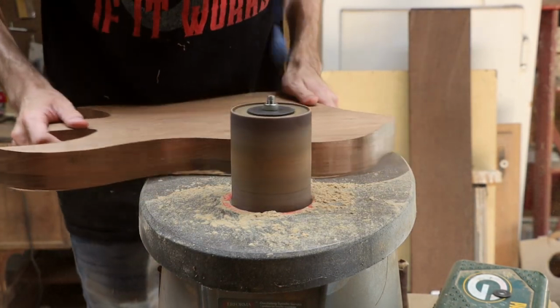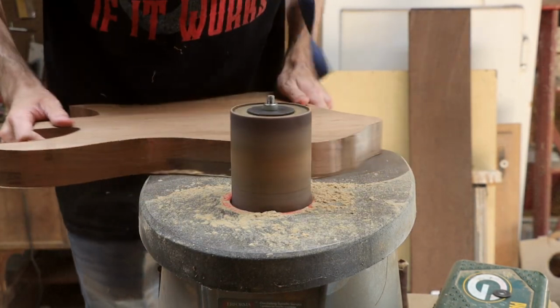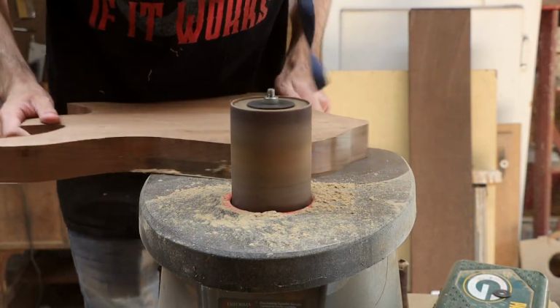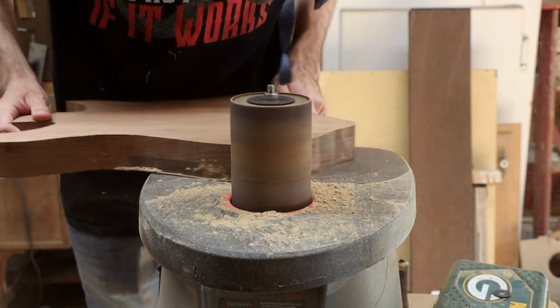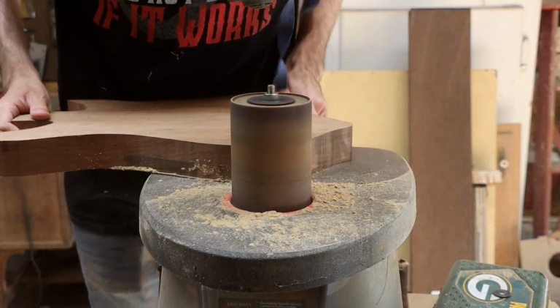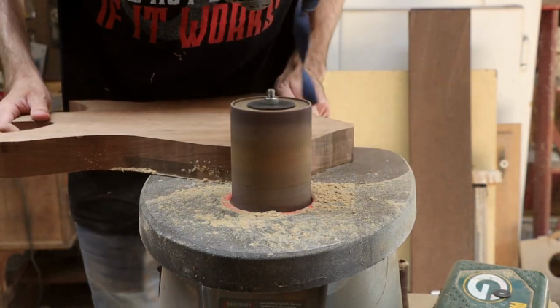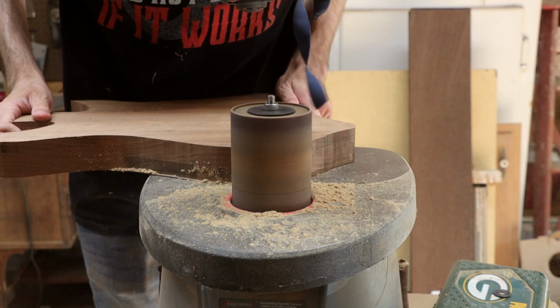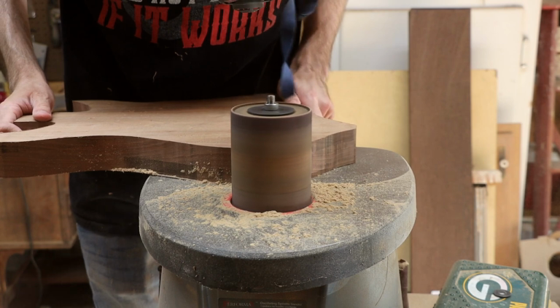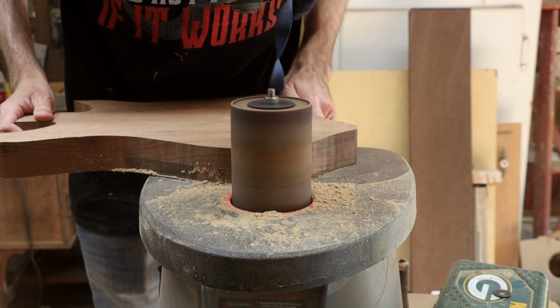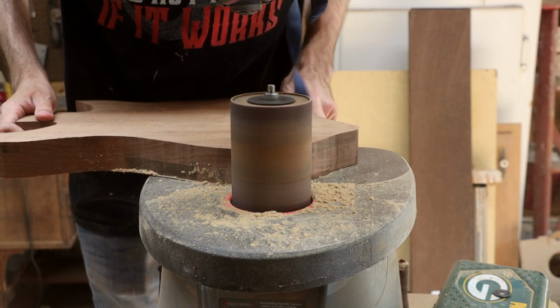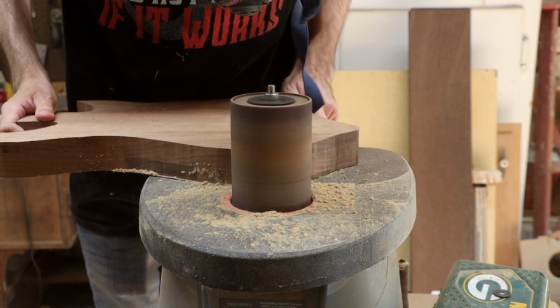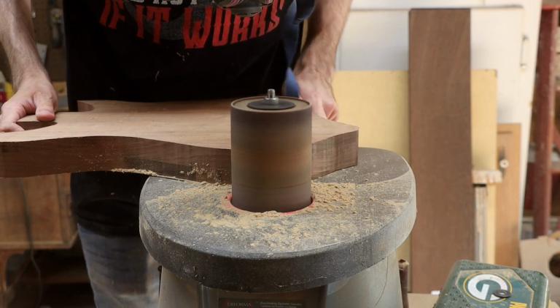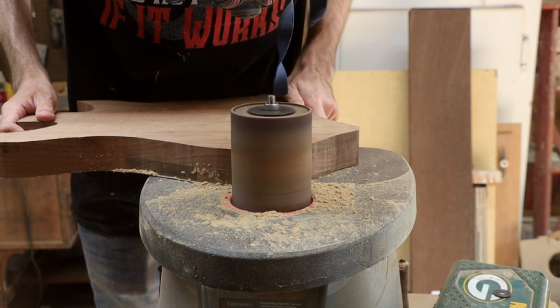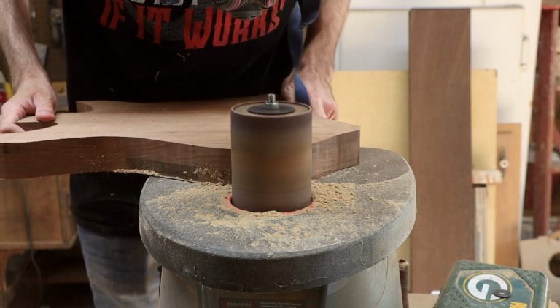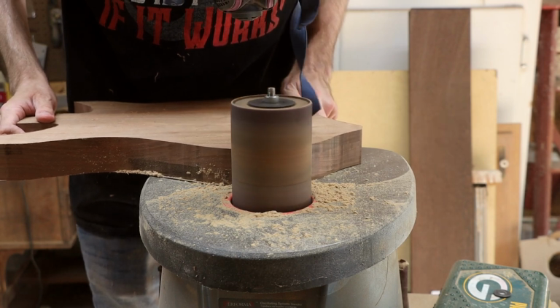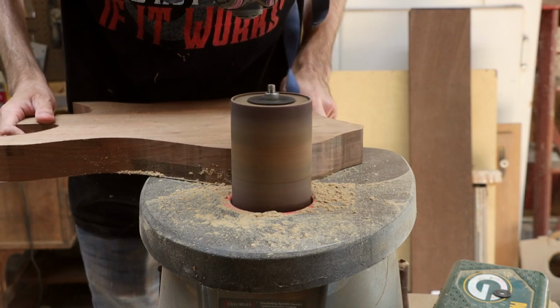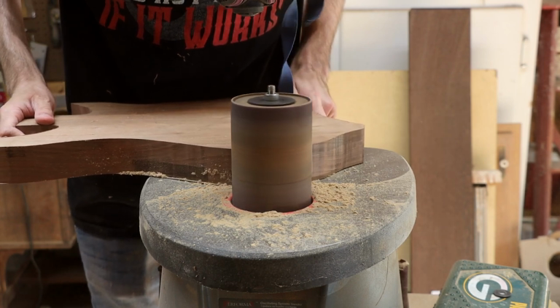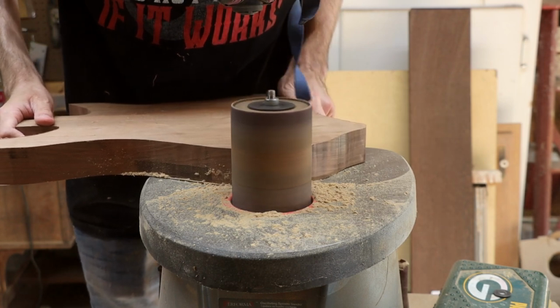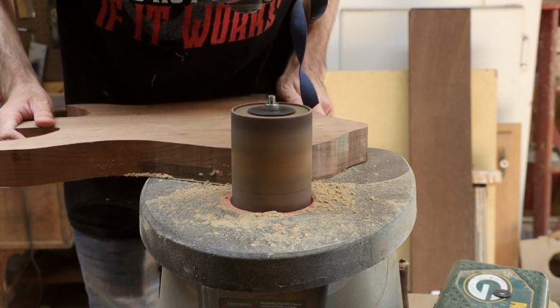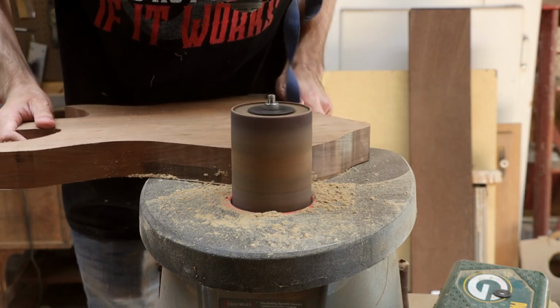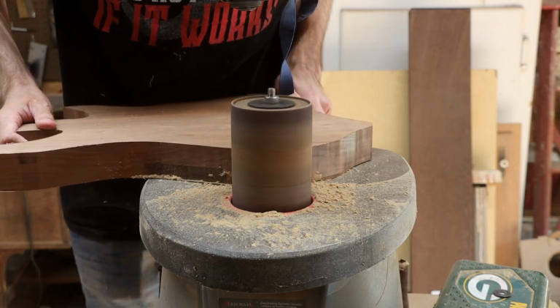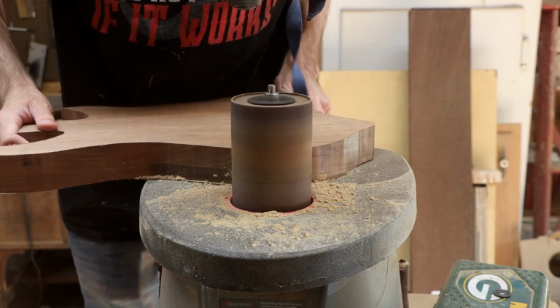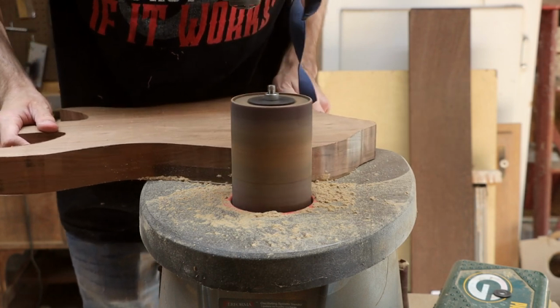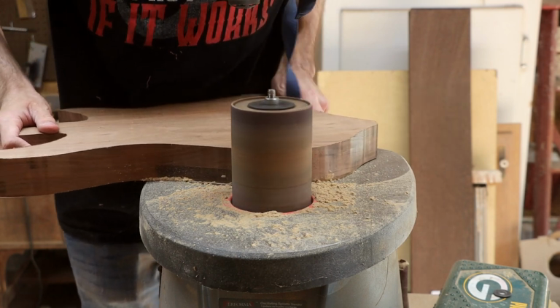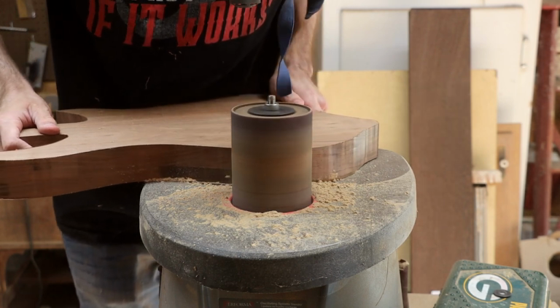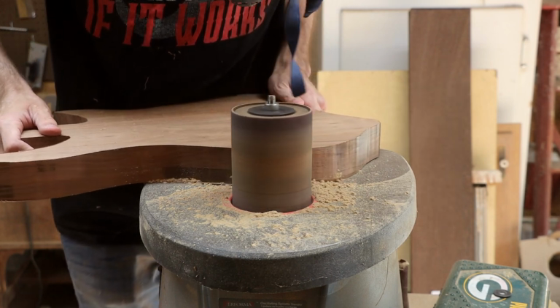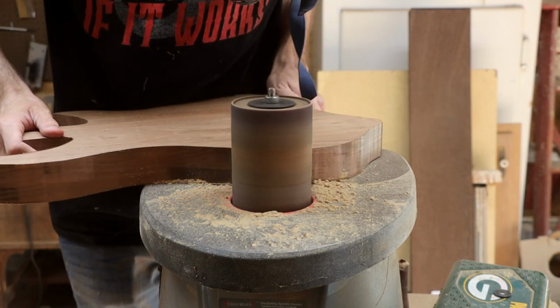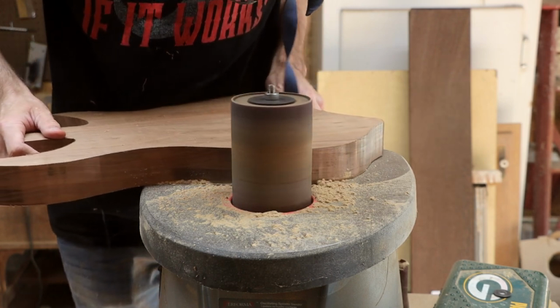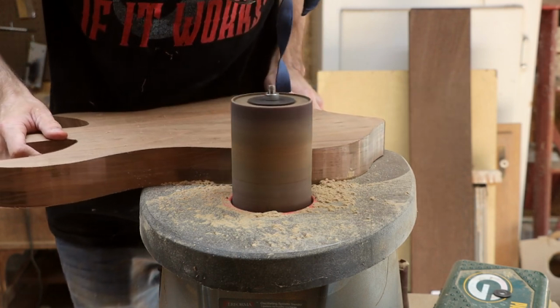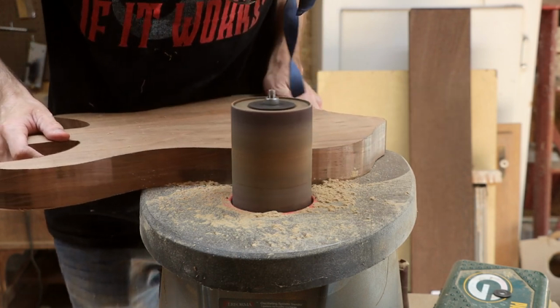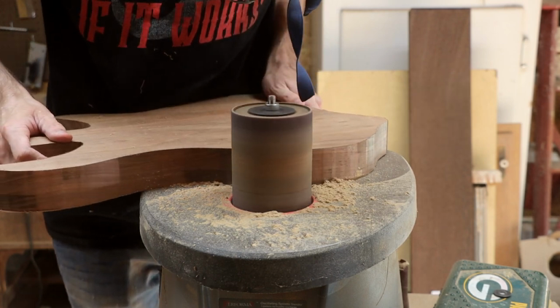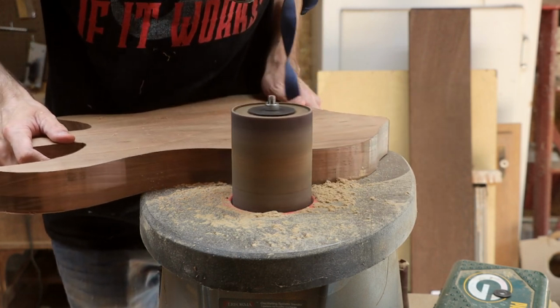Once finished on the router table, I go to the spindle sander to clean up any unevenness in the shape and any burn marks that may have been left by the router bit.